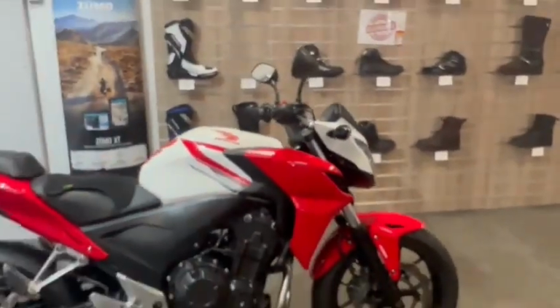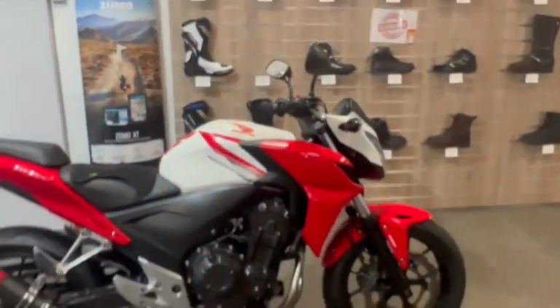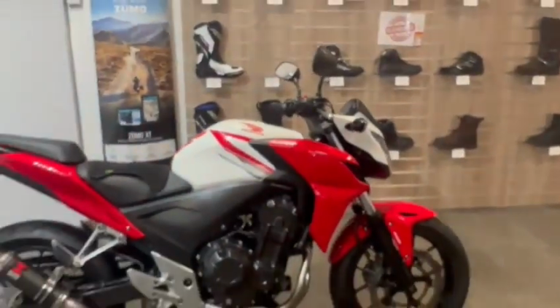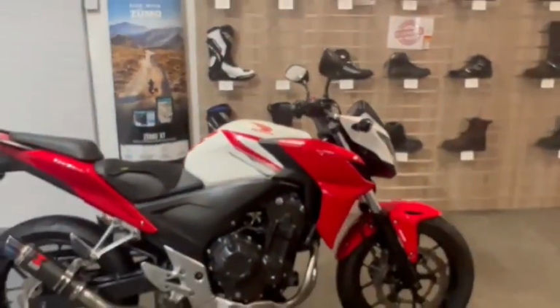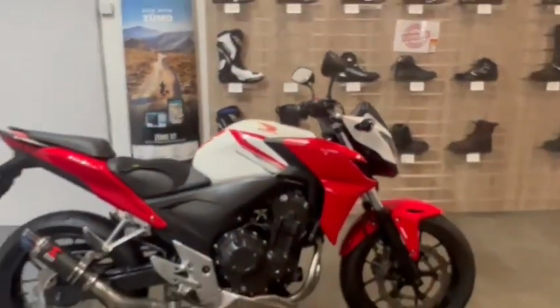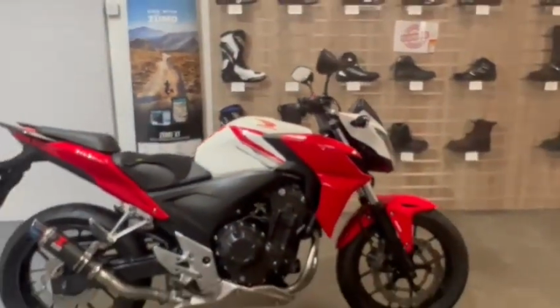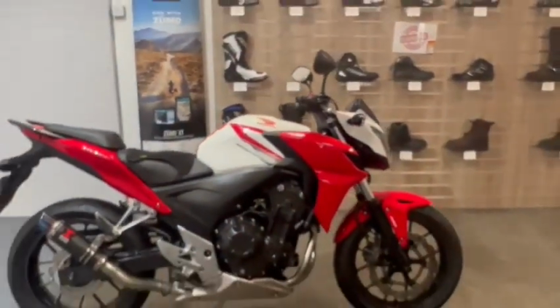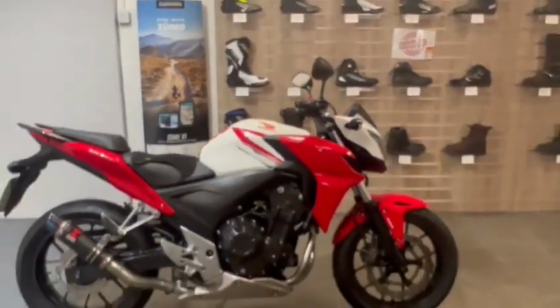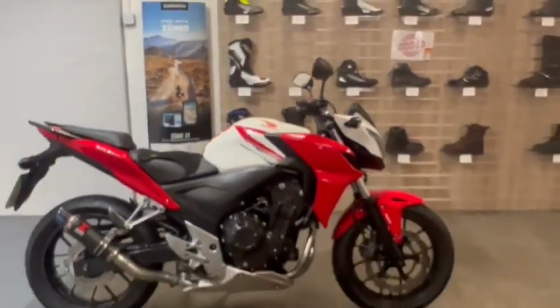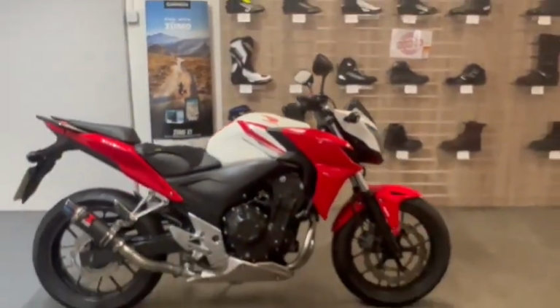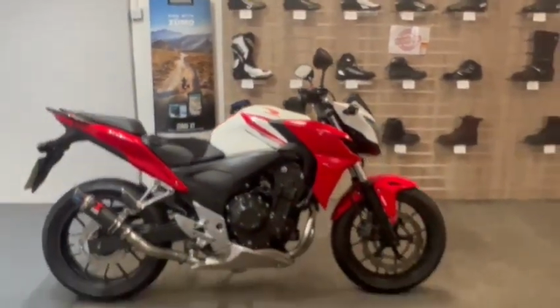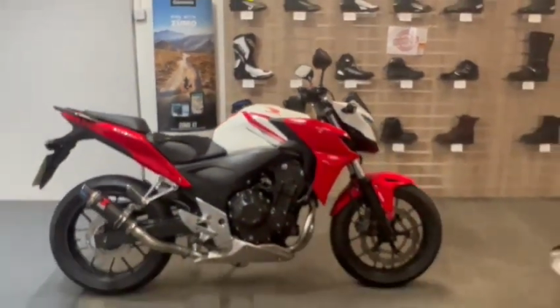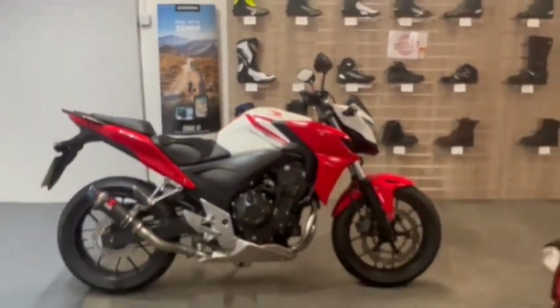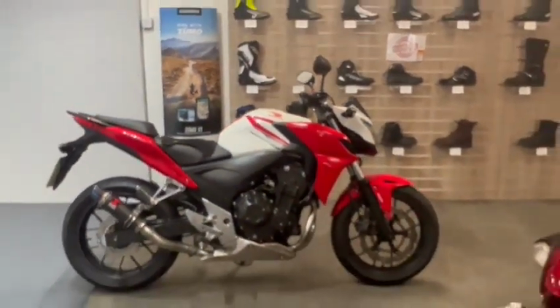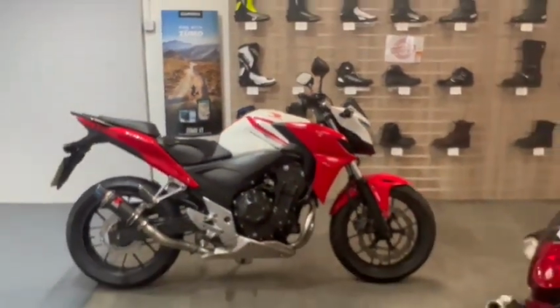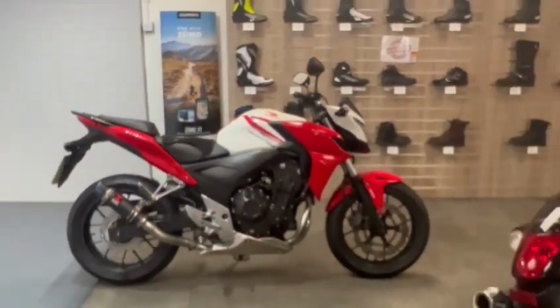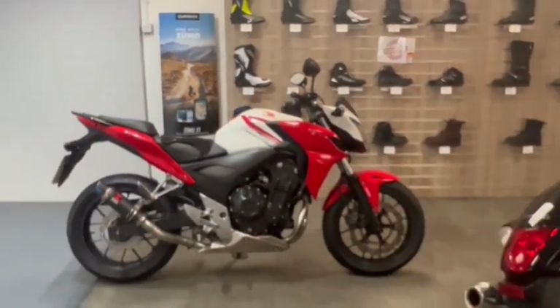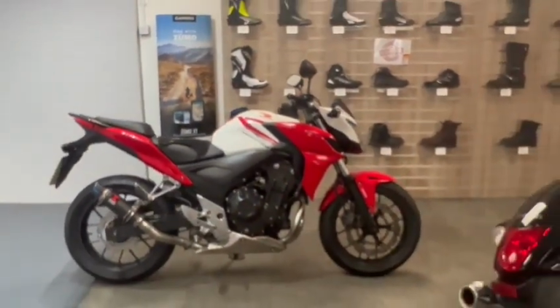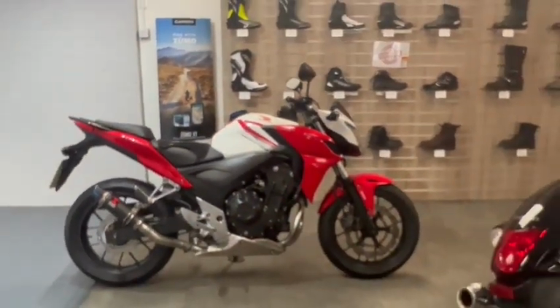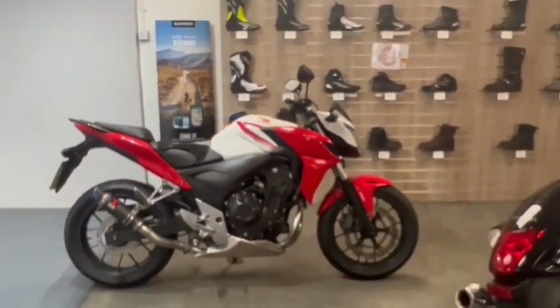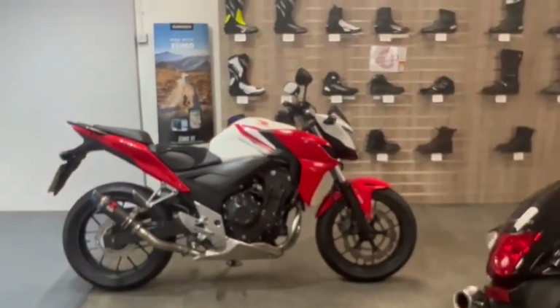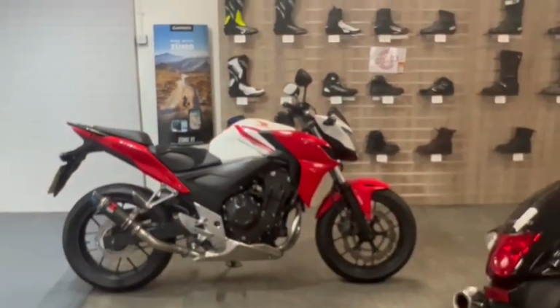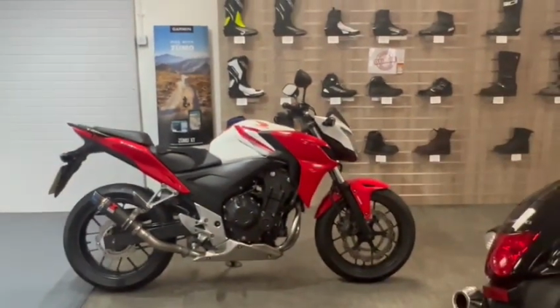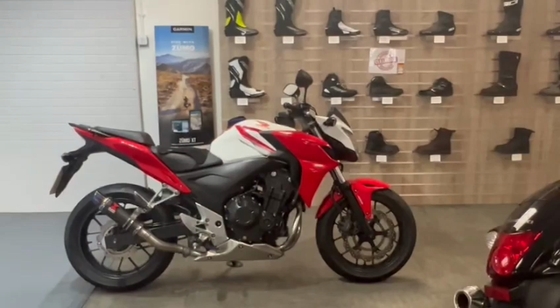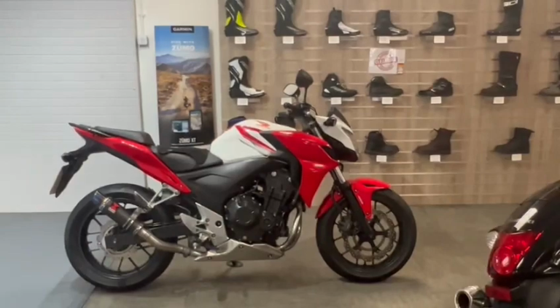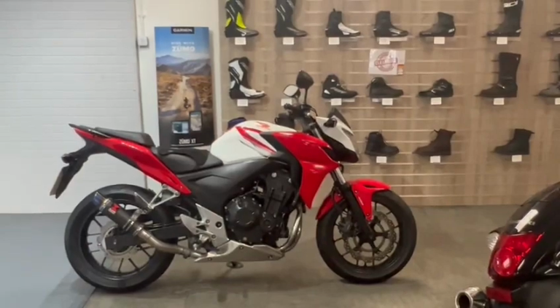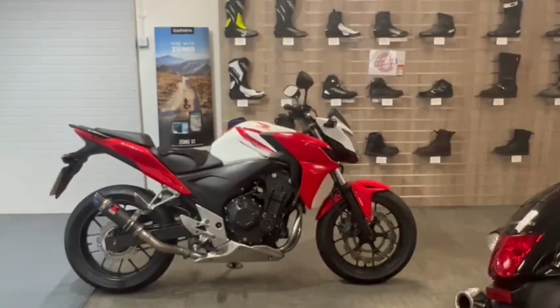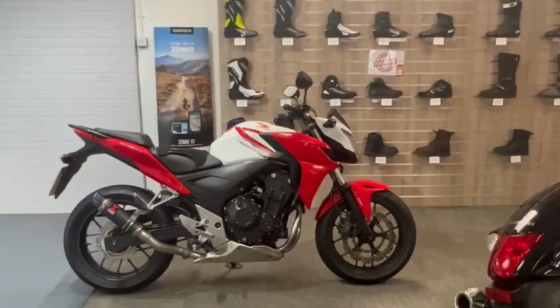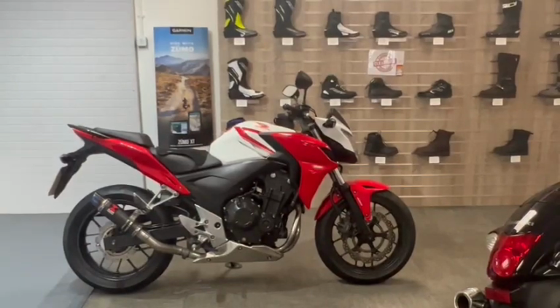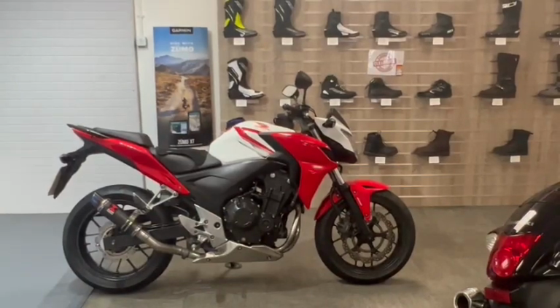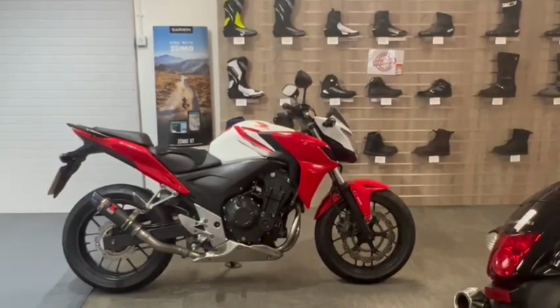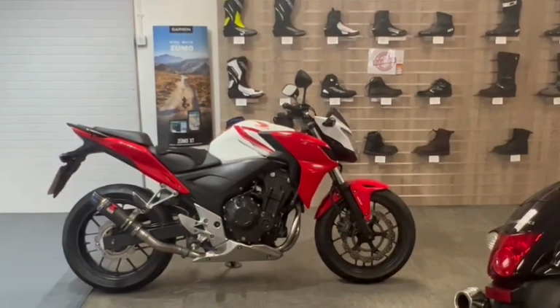If you want to know any more about the bike or want to come and view it, the bike is at Rider Motorcycles on Castle Road.